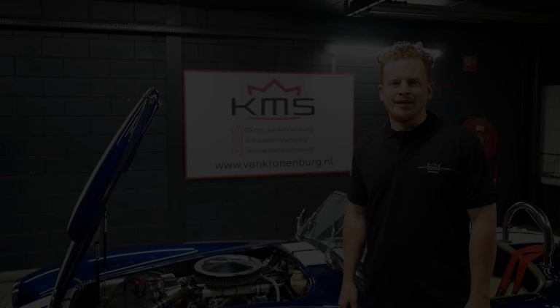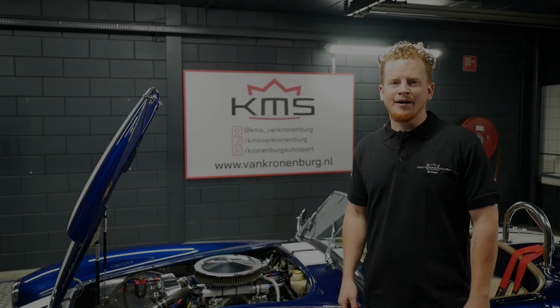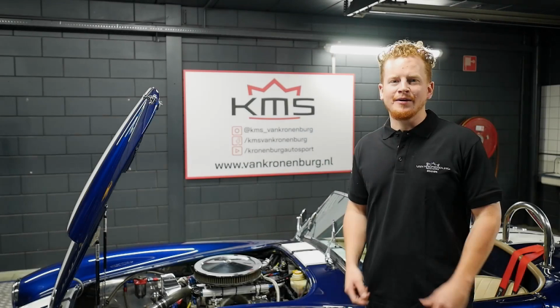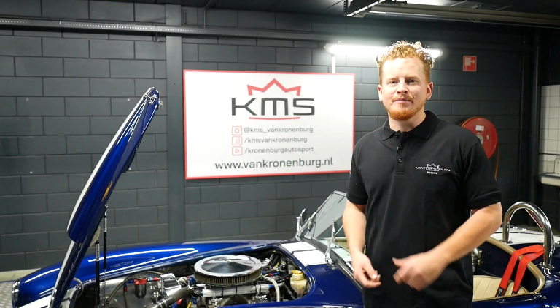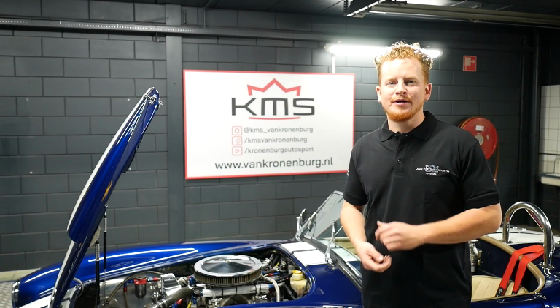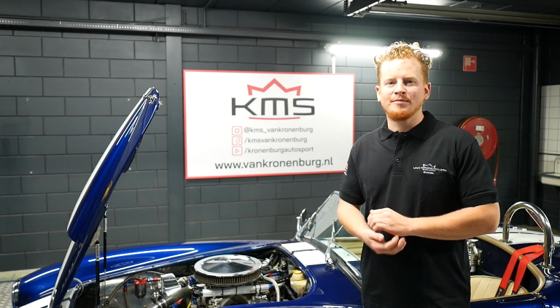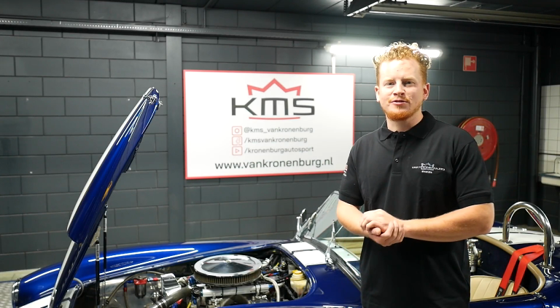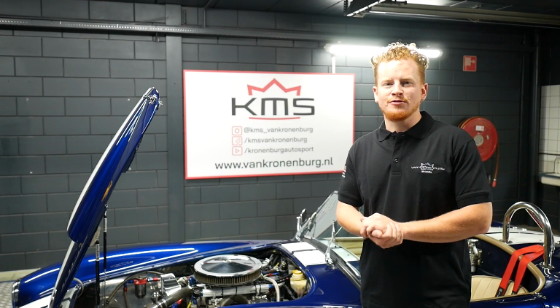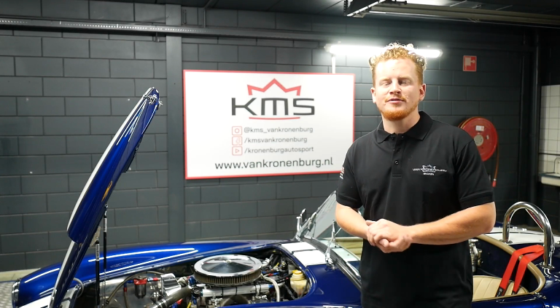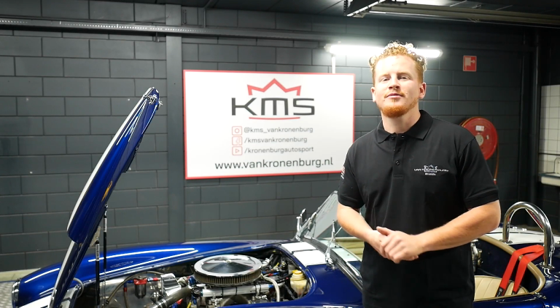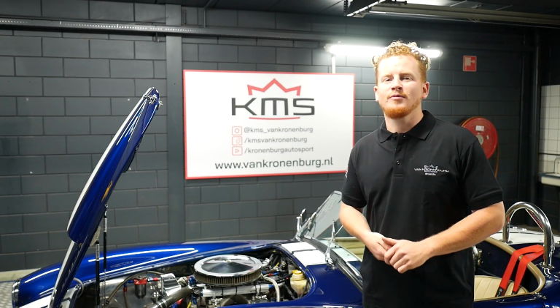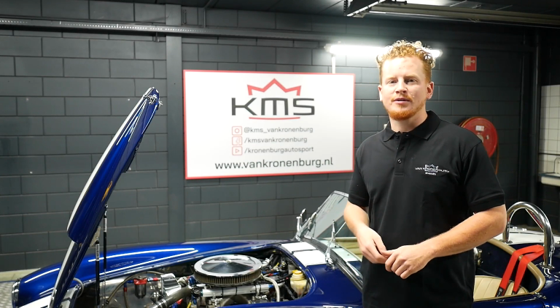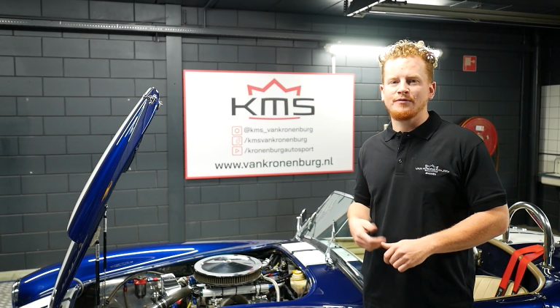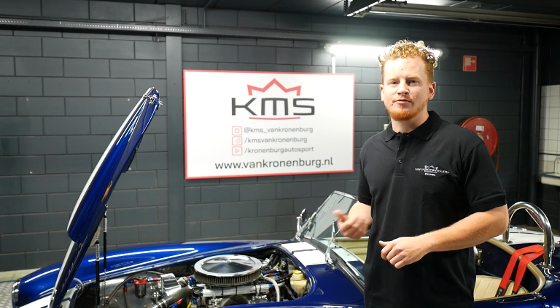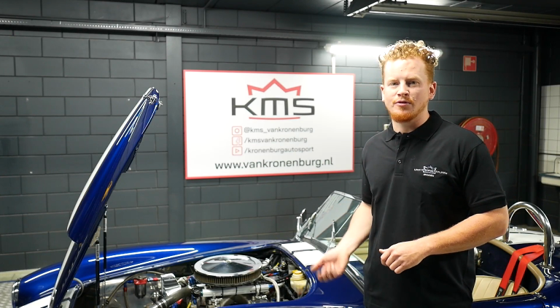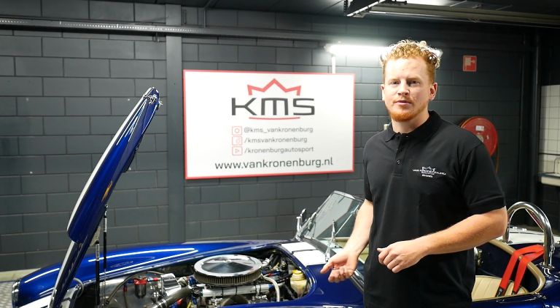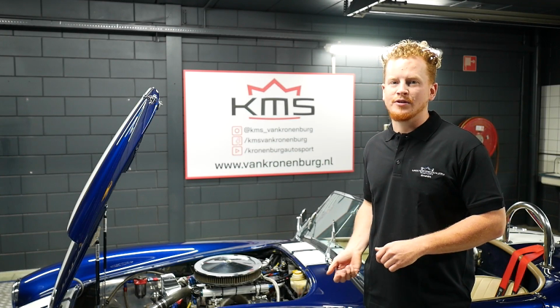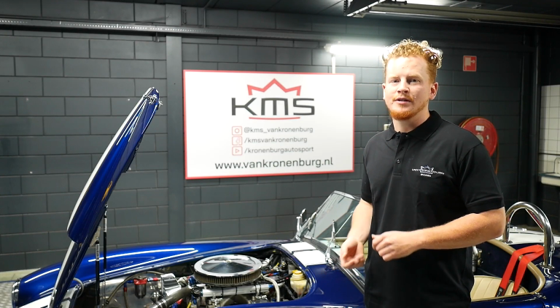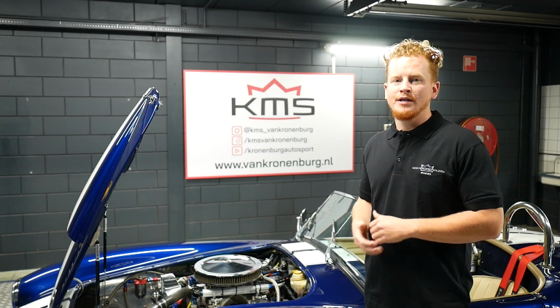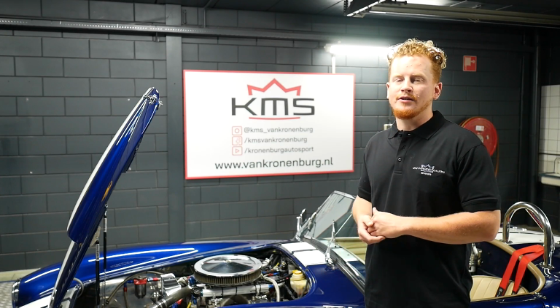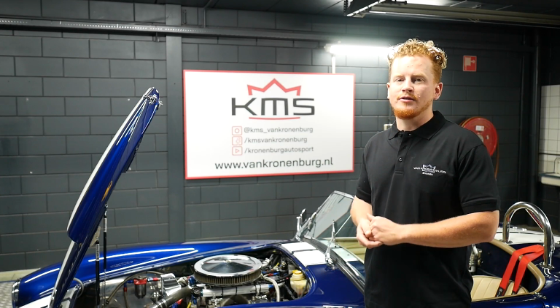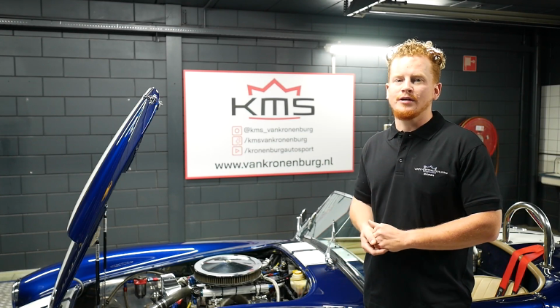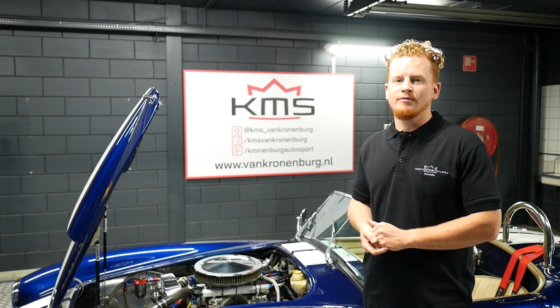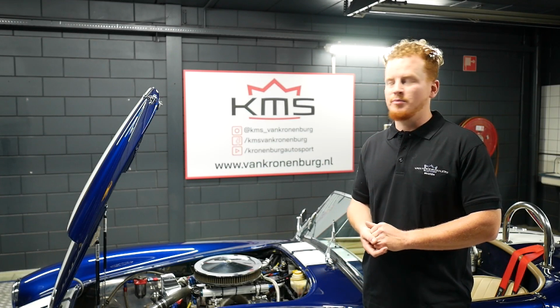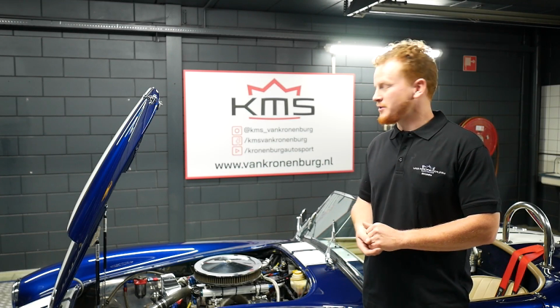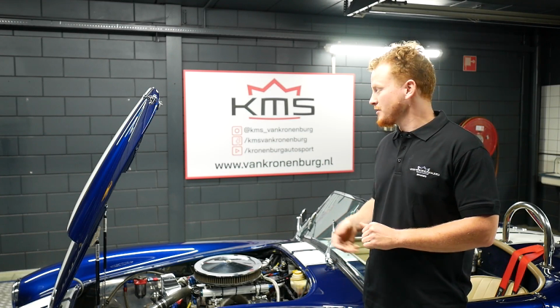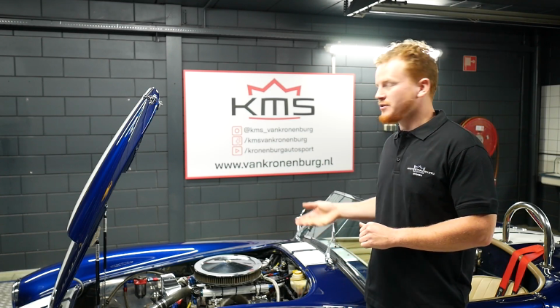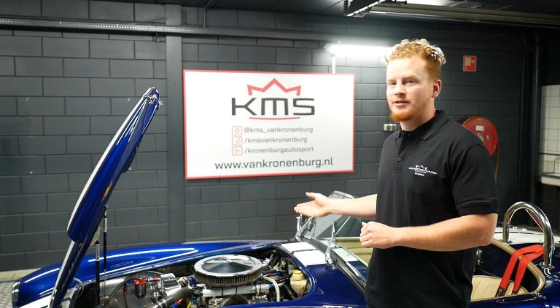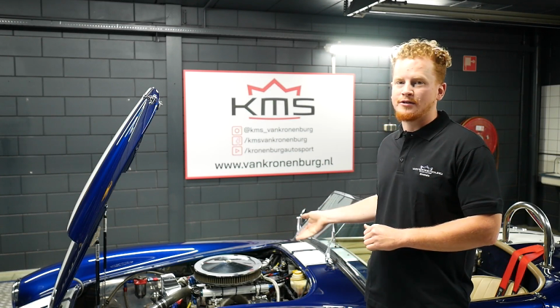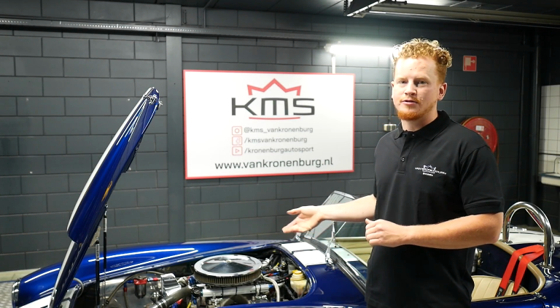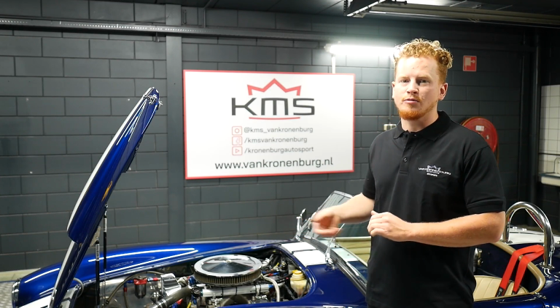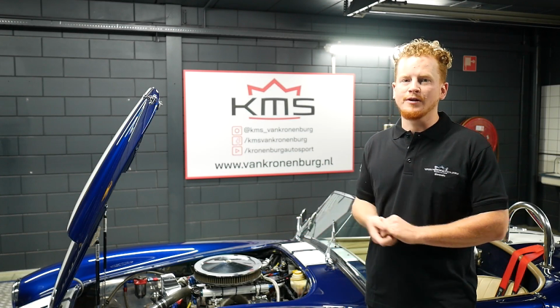Hi, my name is Guus, welcome to Kronenberg and today we present you this Dax Cobra.